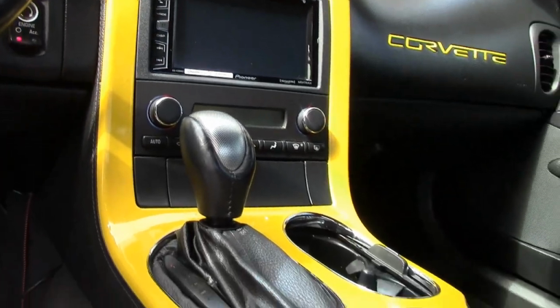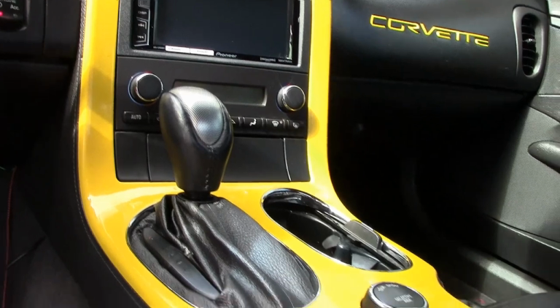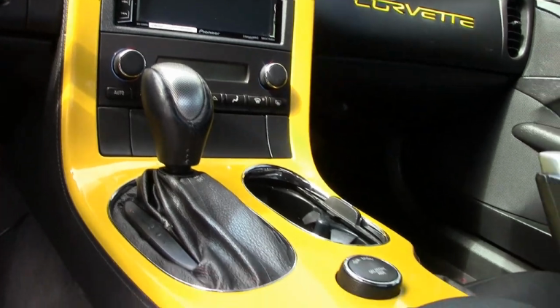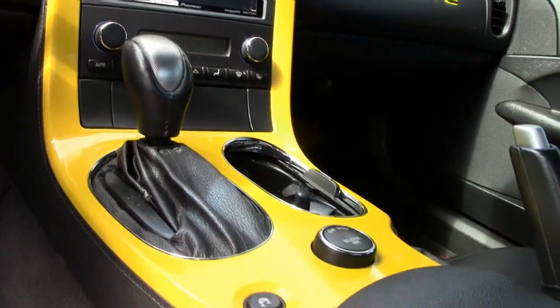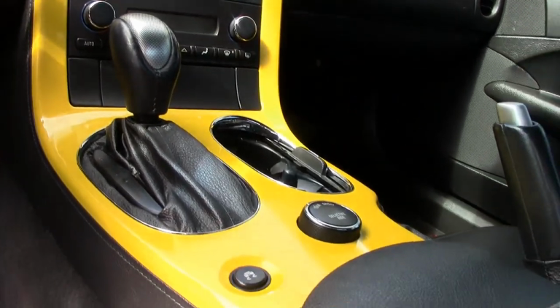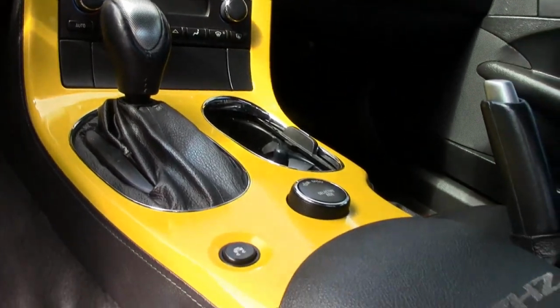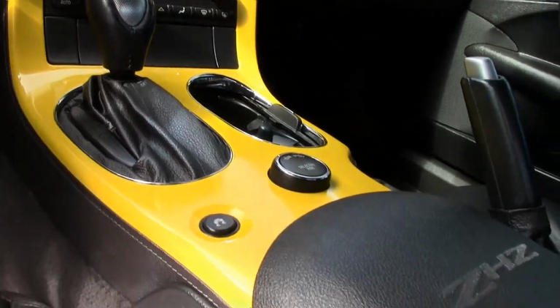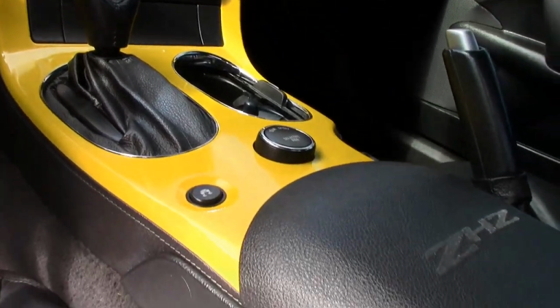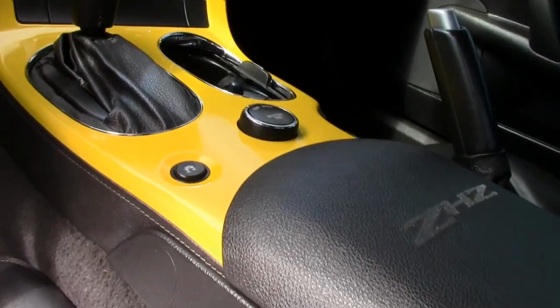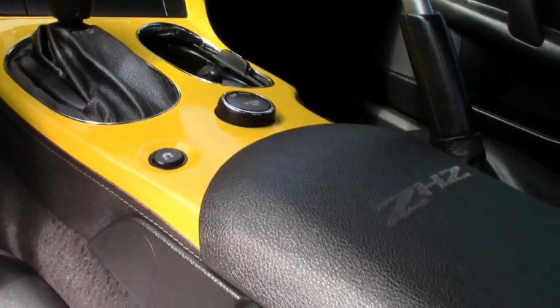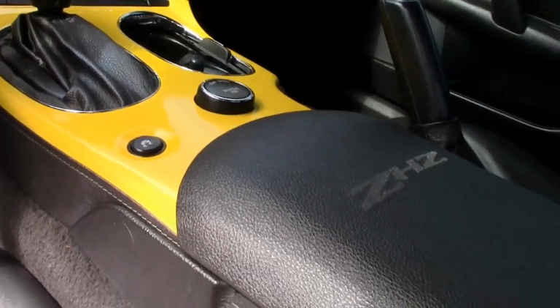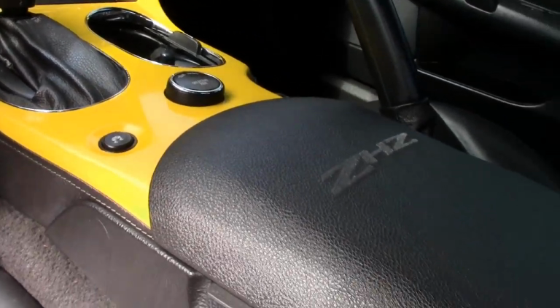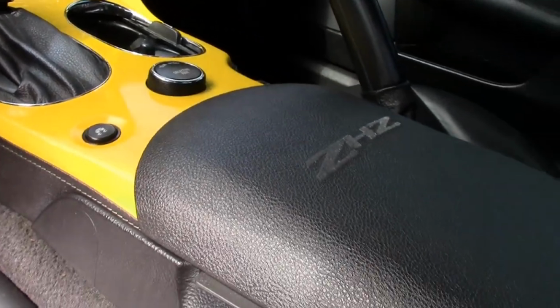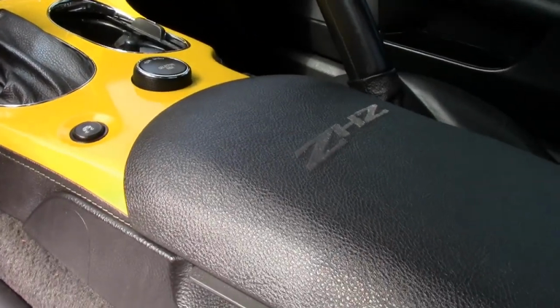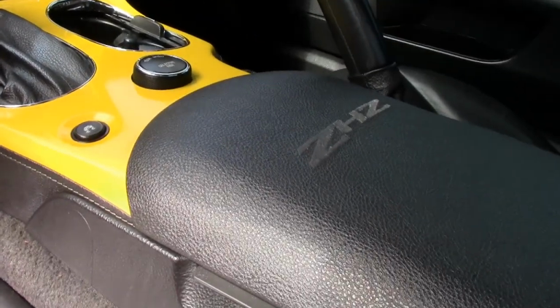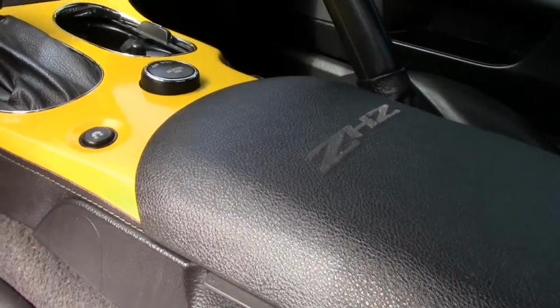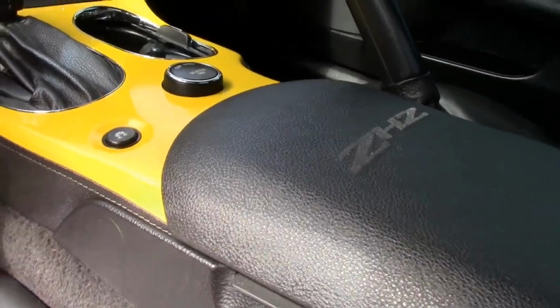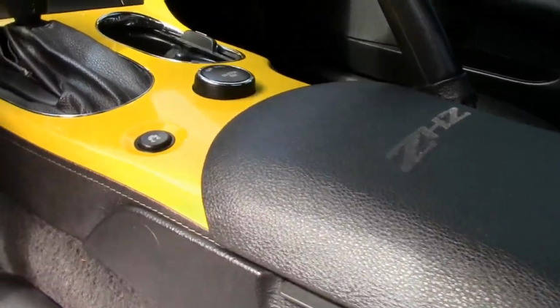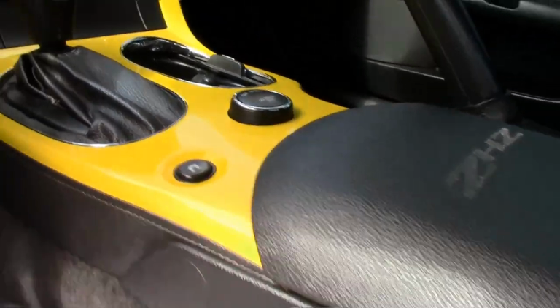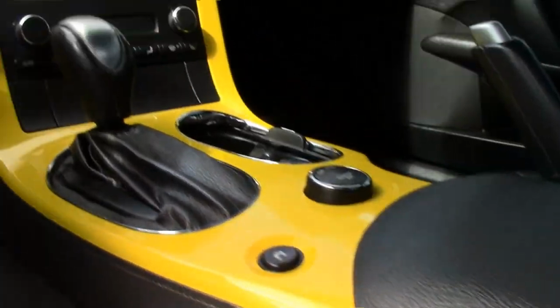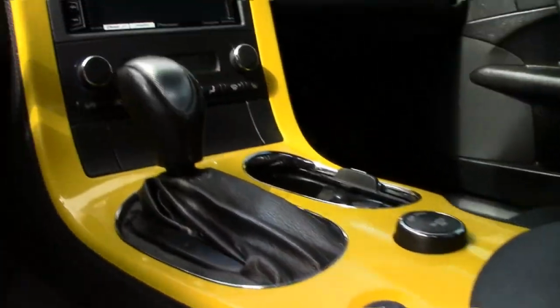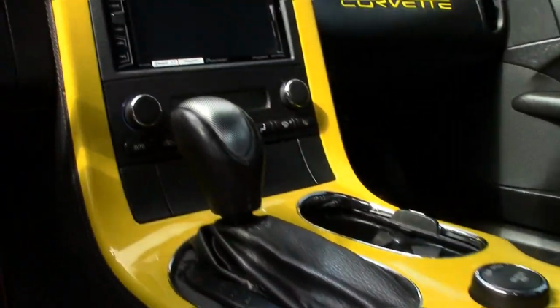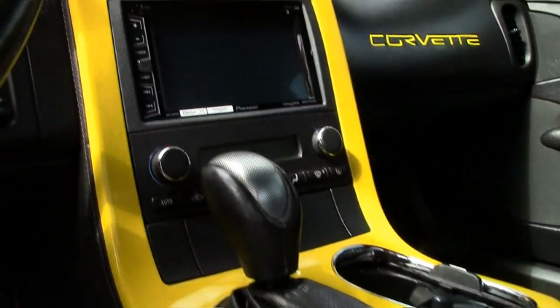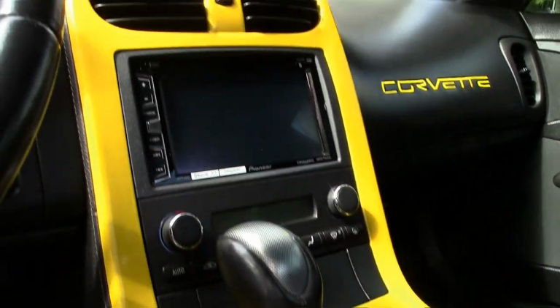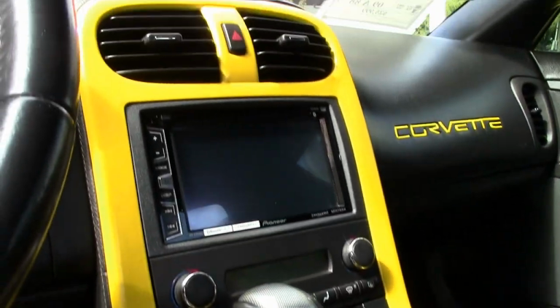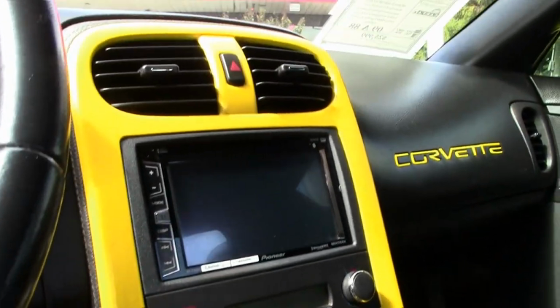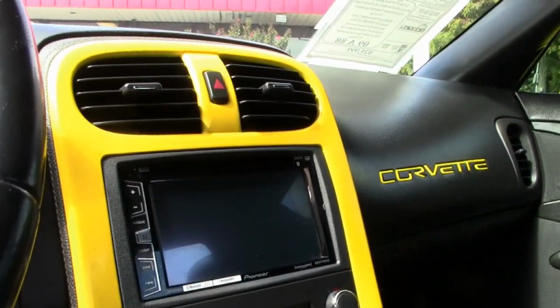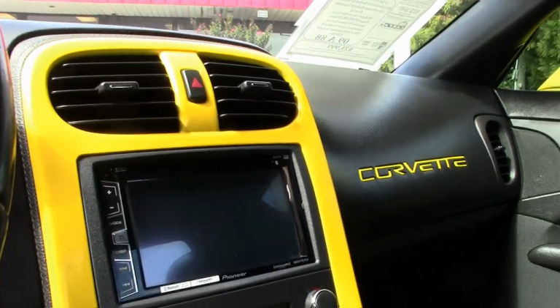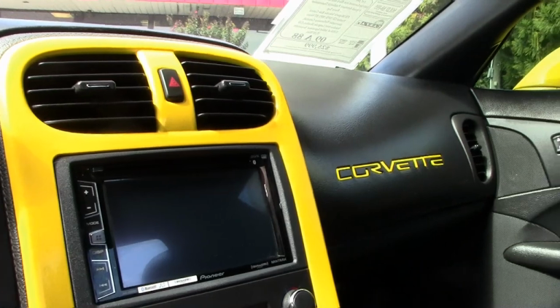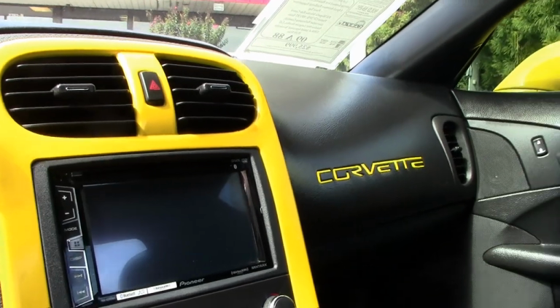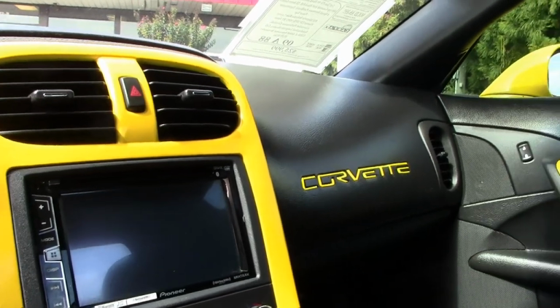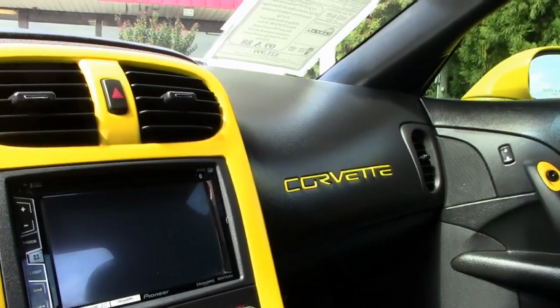And at 88,000 miles, this 2009 Corvette is the perfect combination of style, price, and miles.